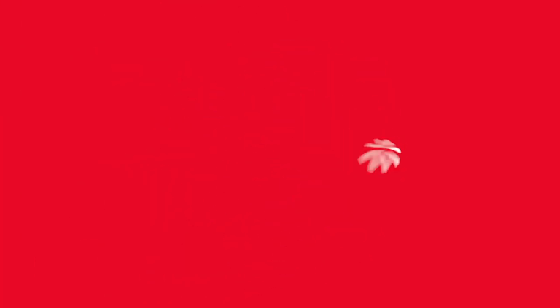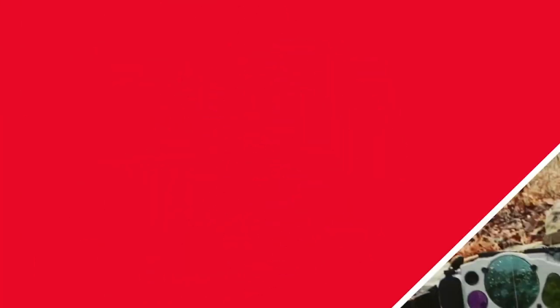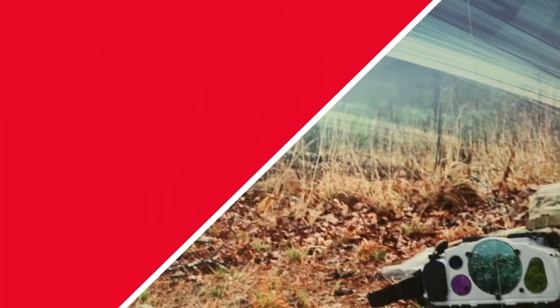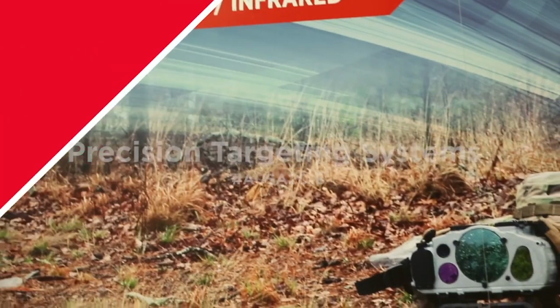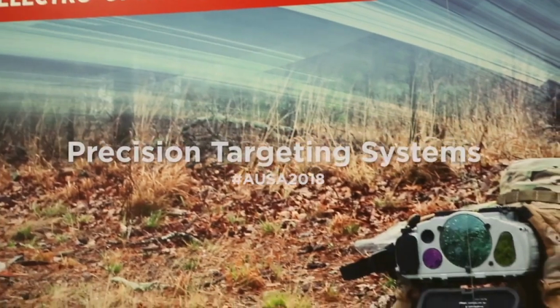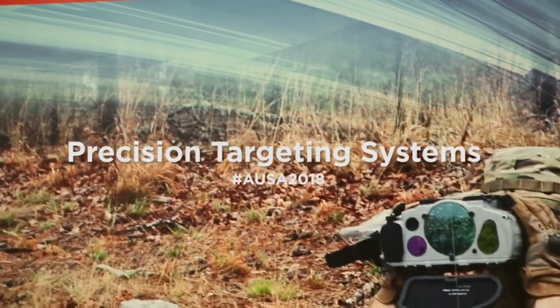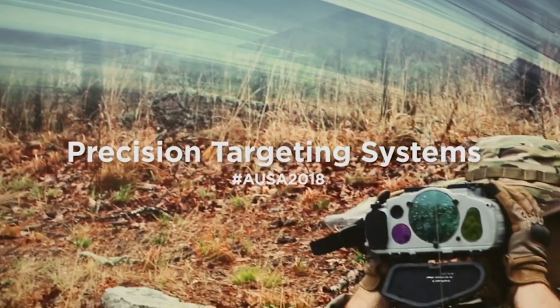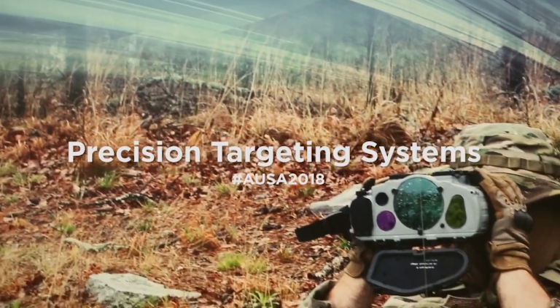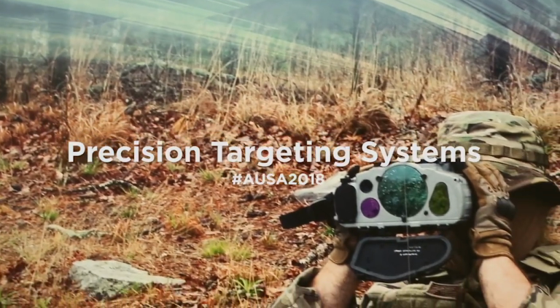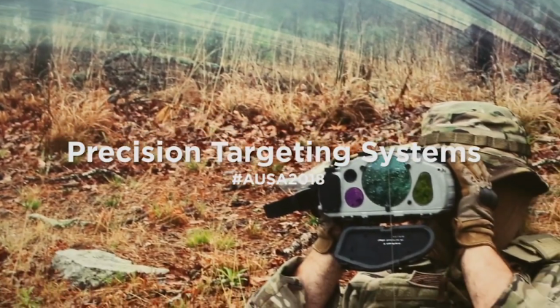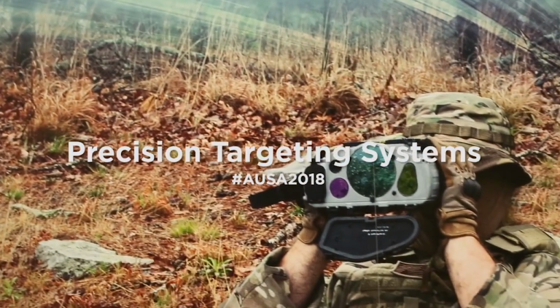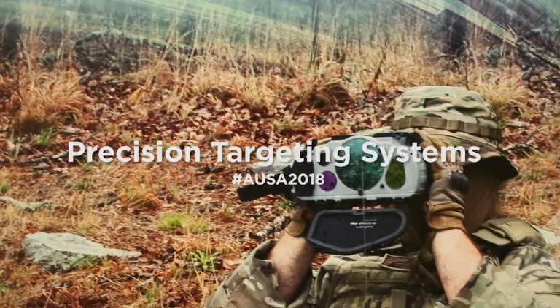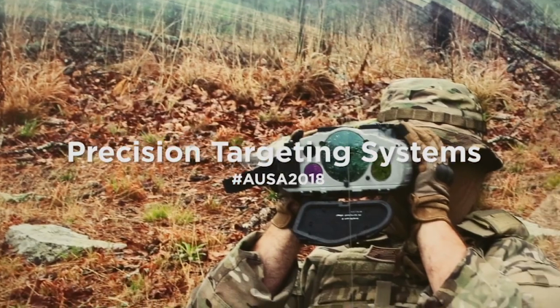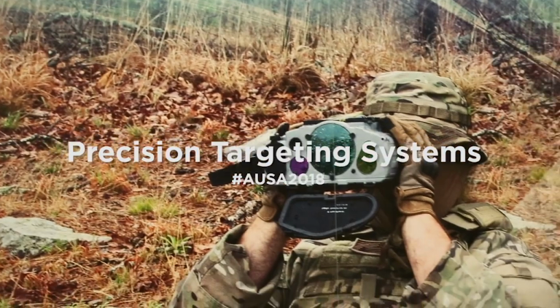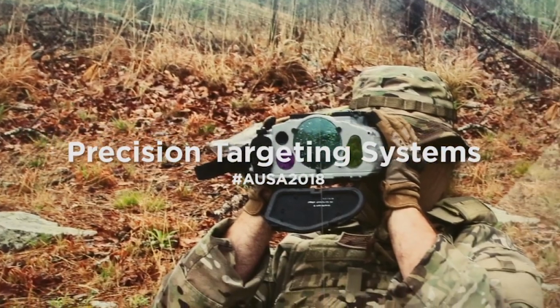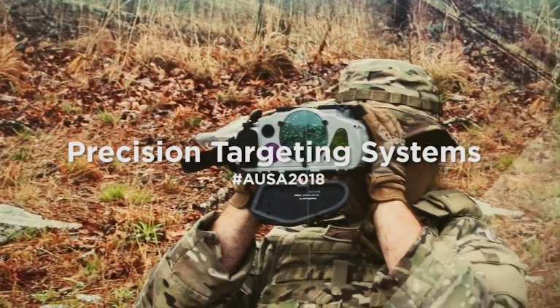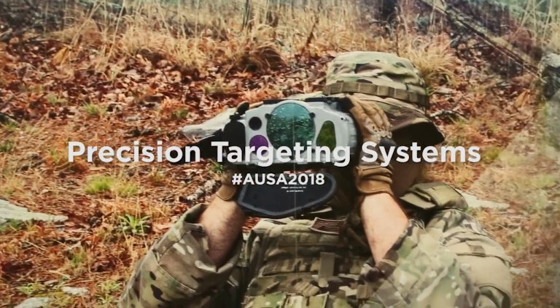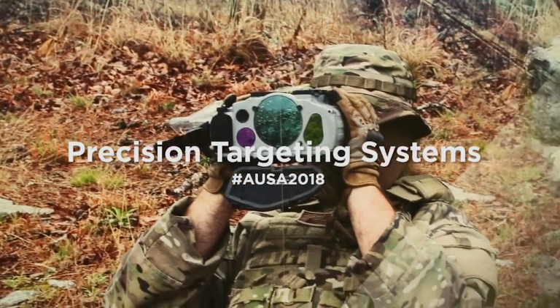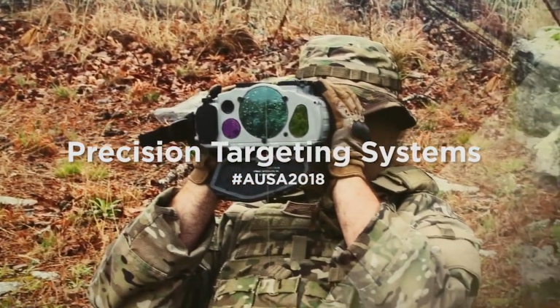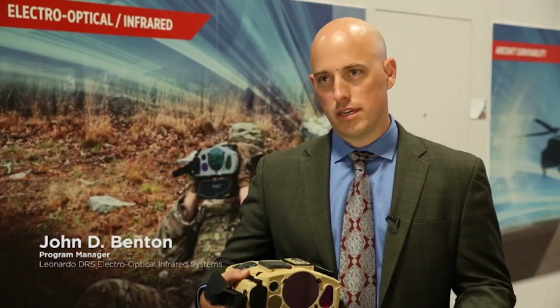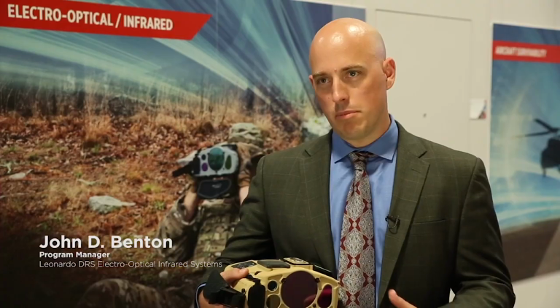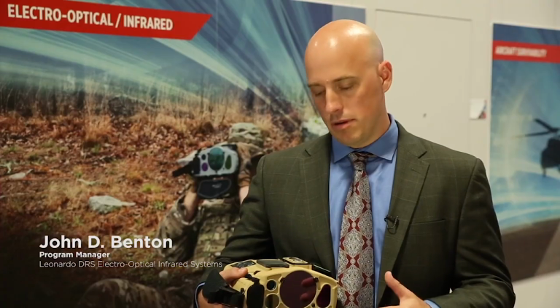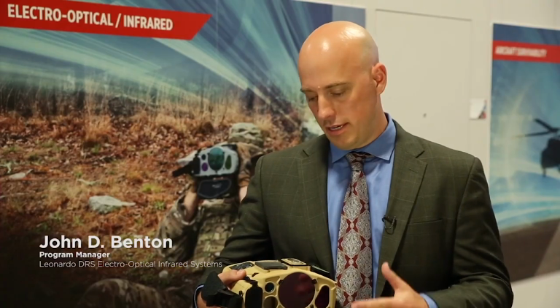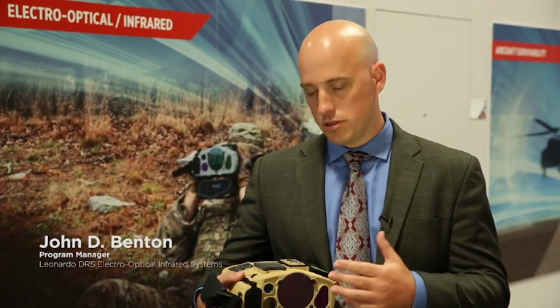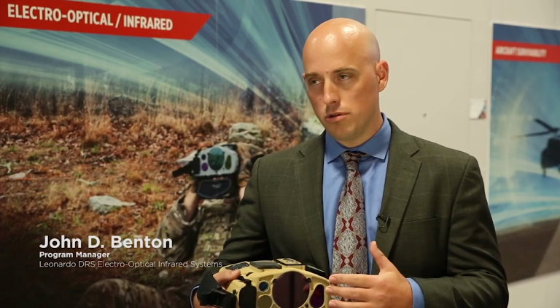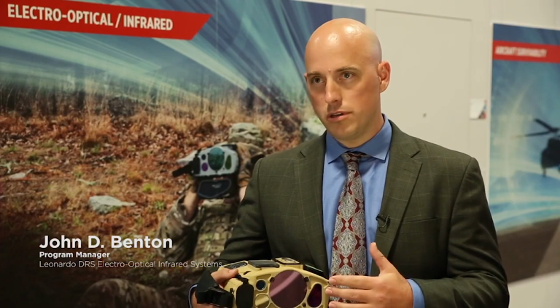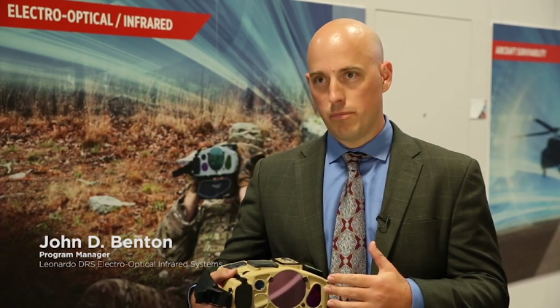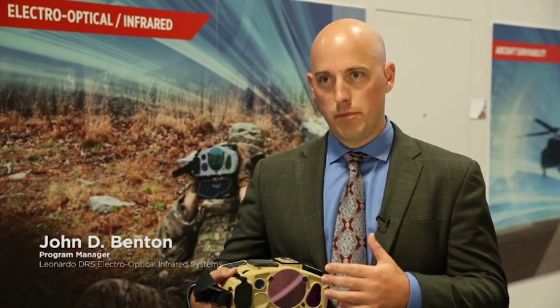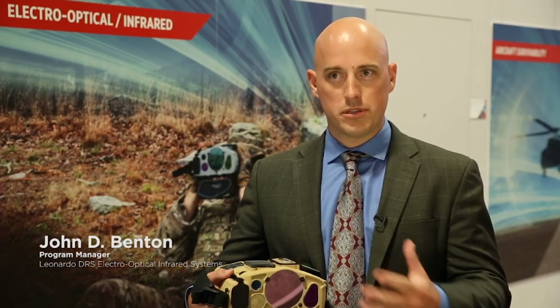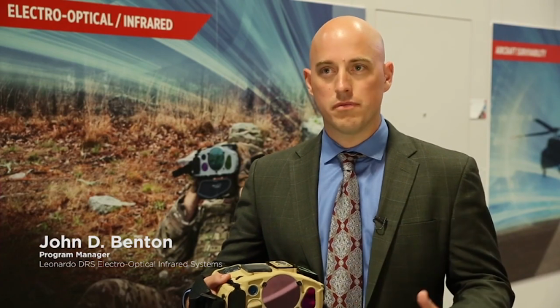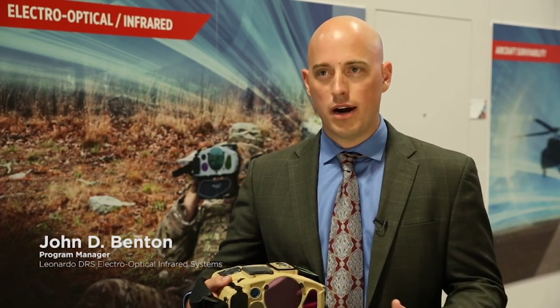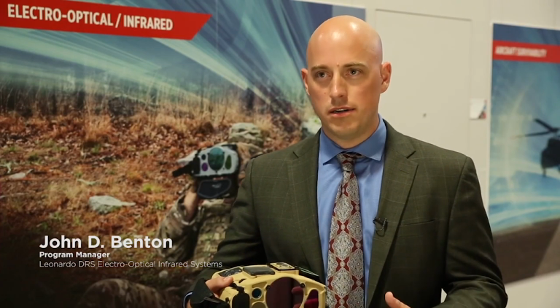JETS is a handheld targeting system — Joint Effects Targeting System — that gives you the capability as a soldier to employ precision fires.